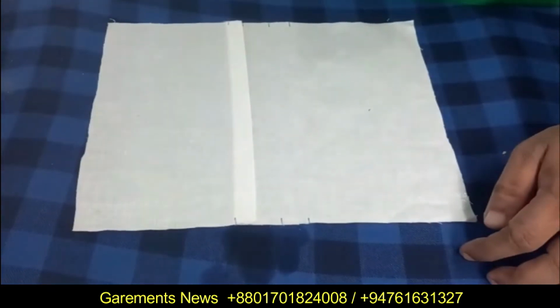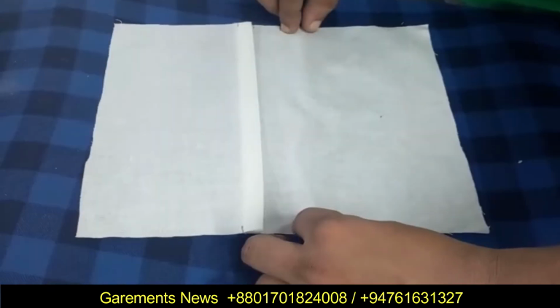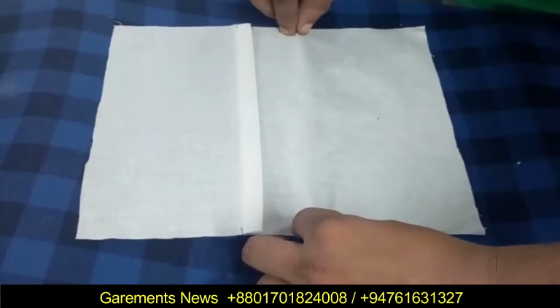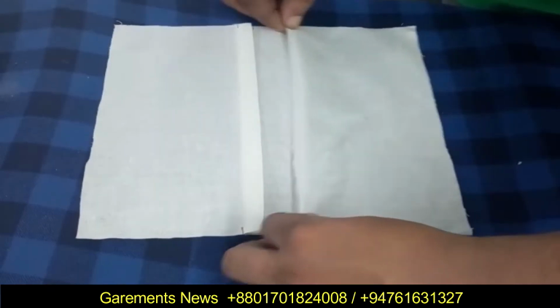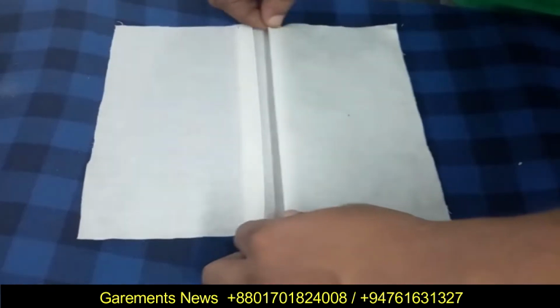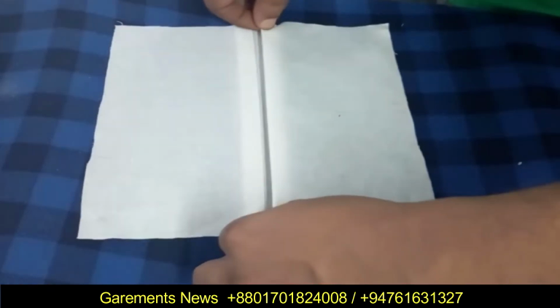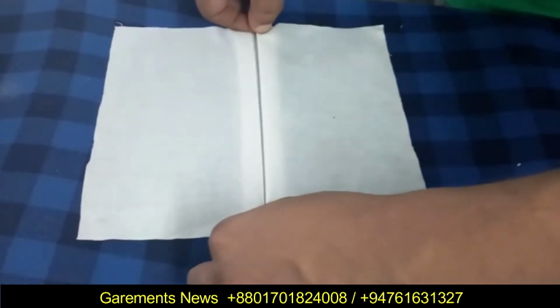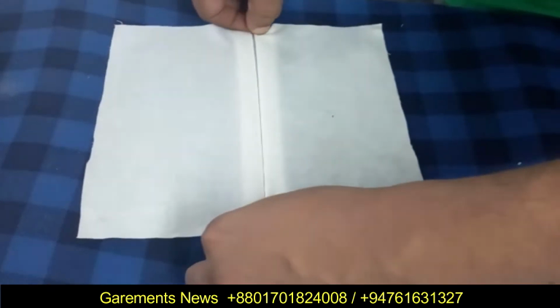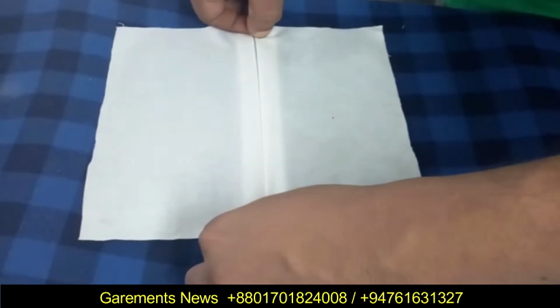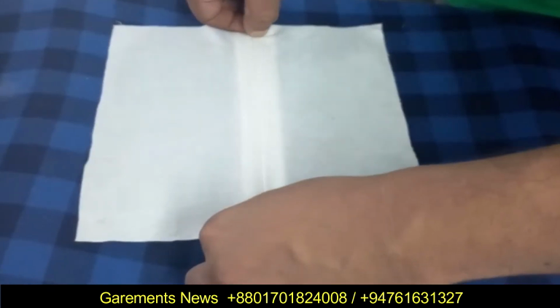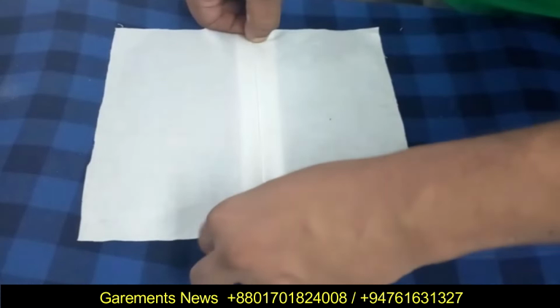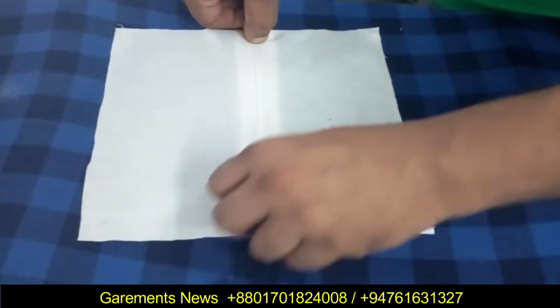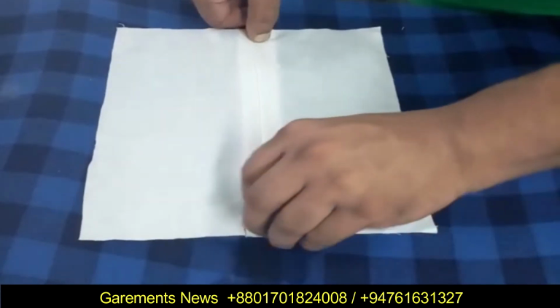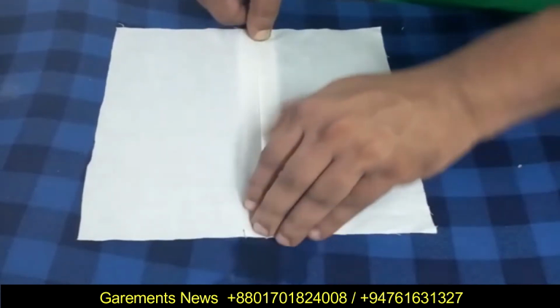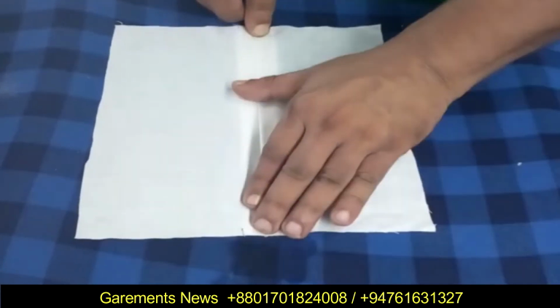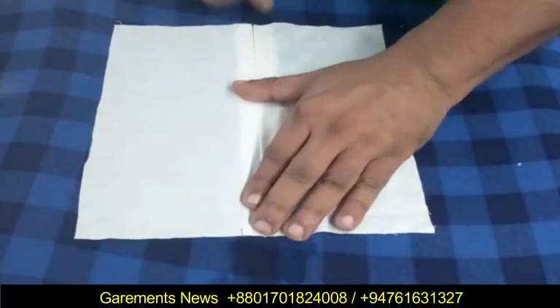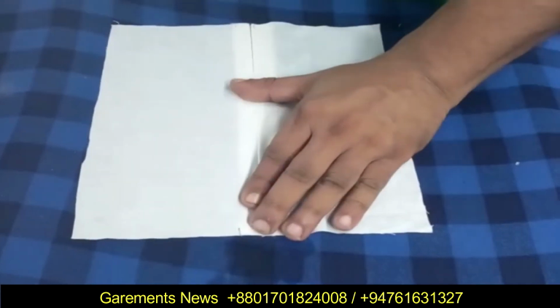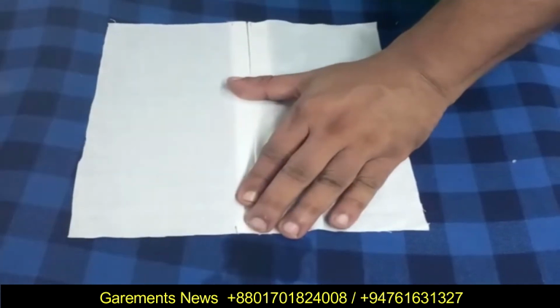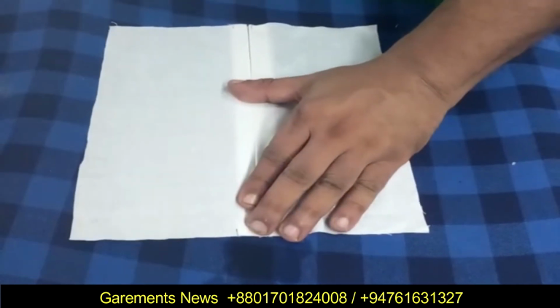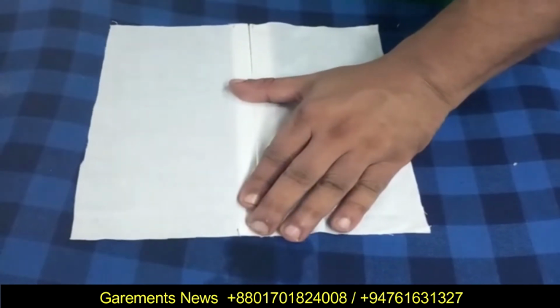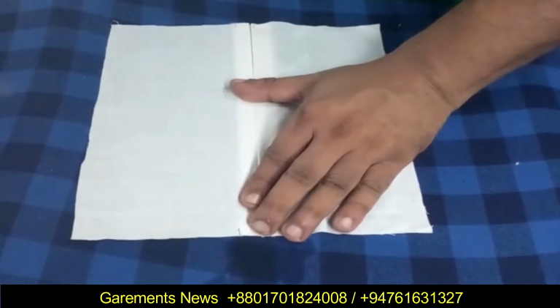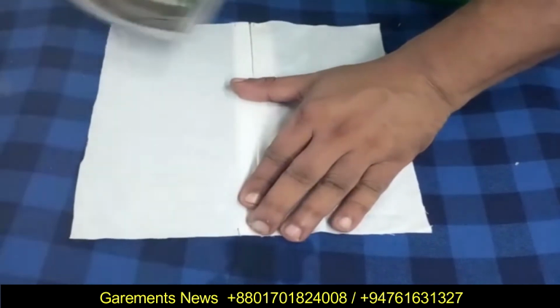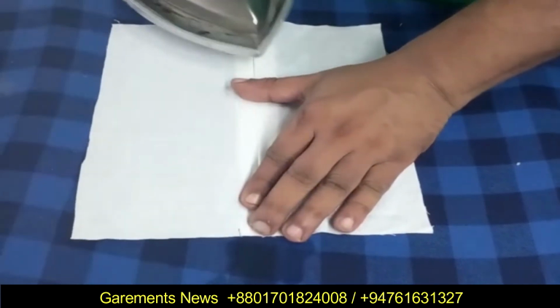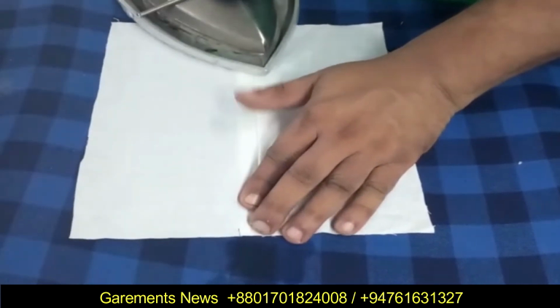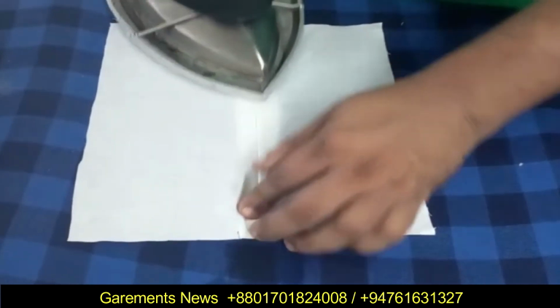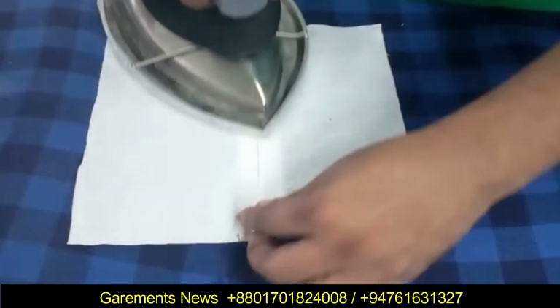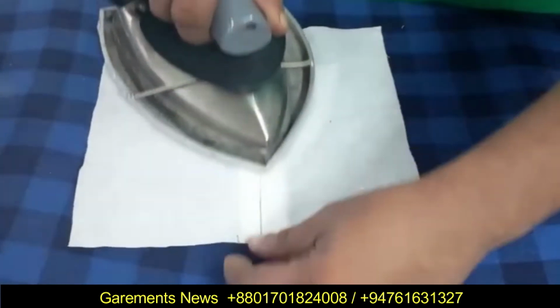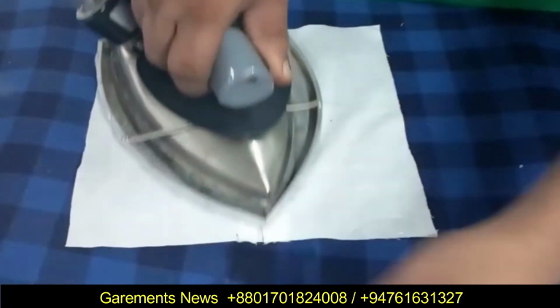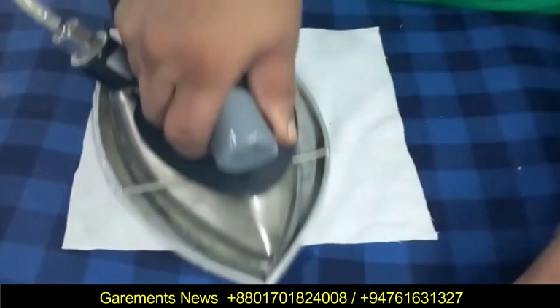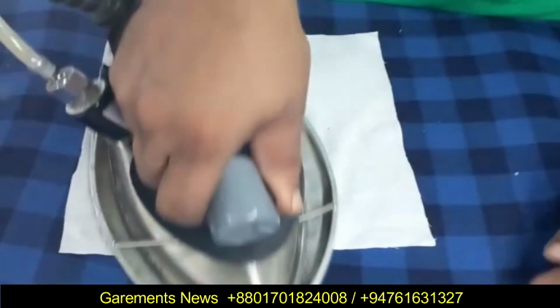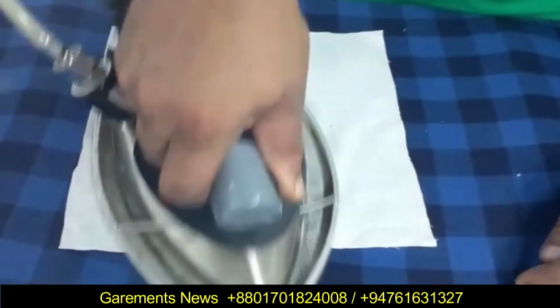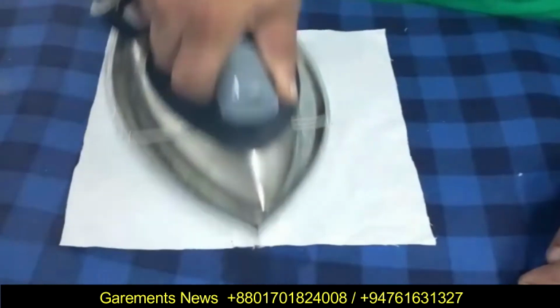When we are using this unit, the operator can easily handle it because the iron heat does not directly come to the hand.